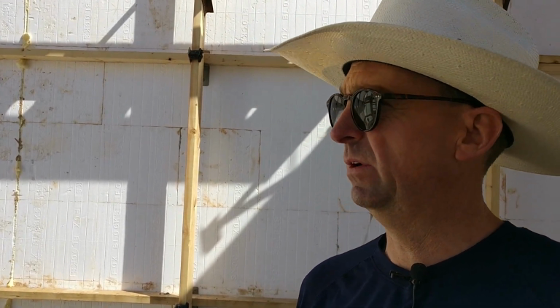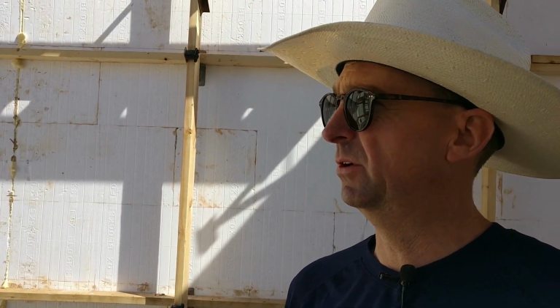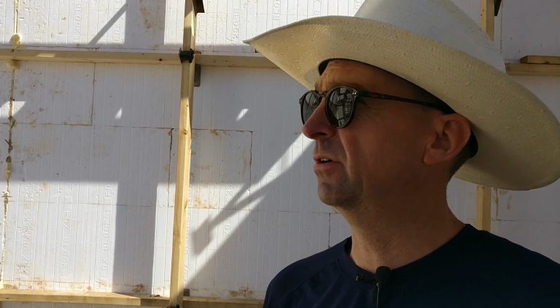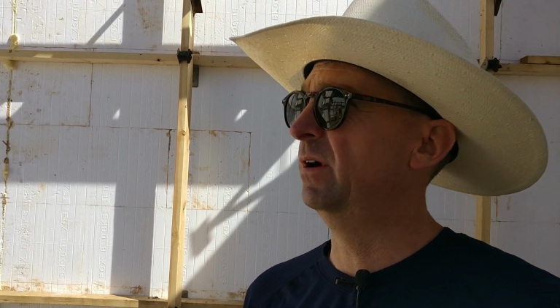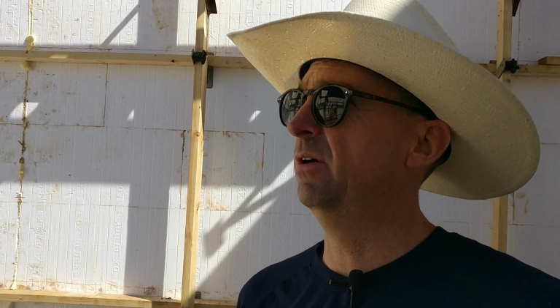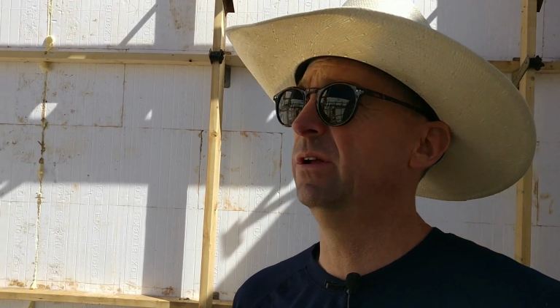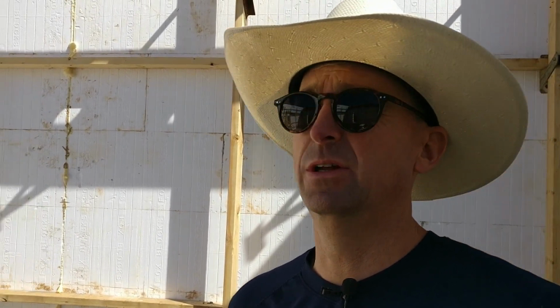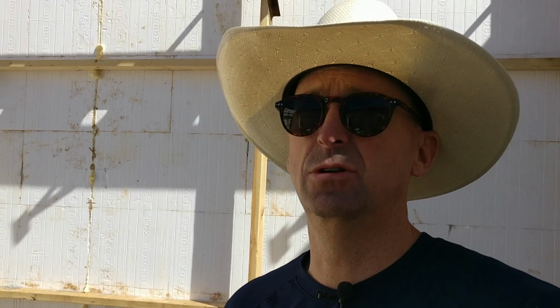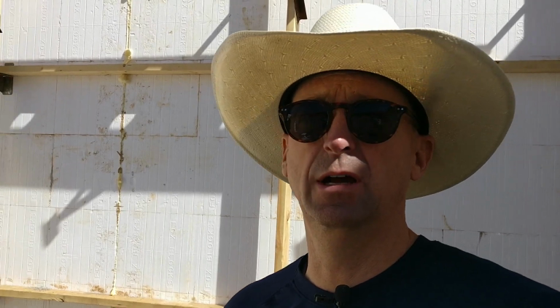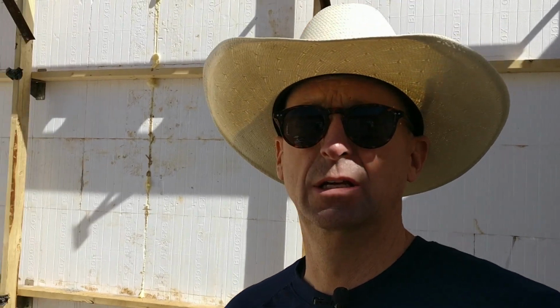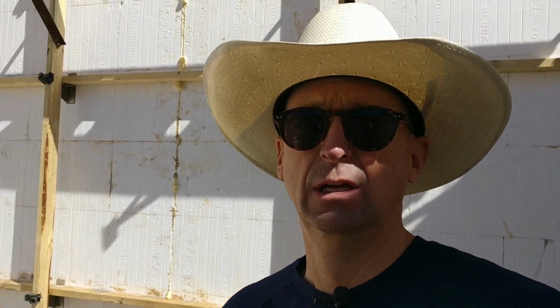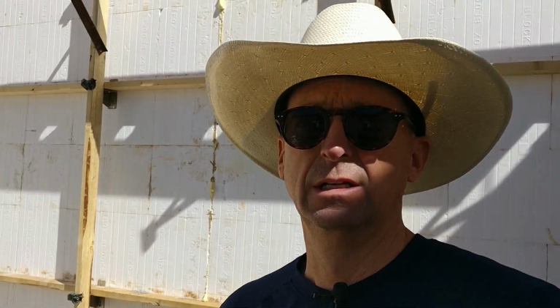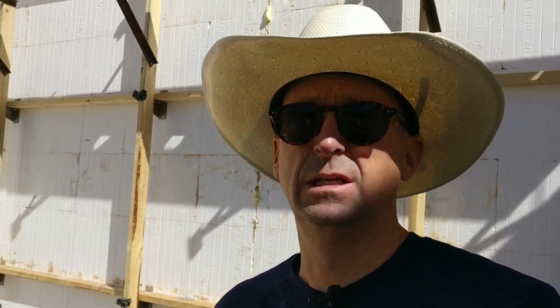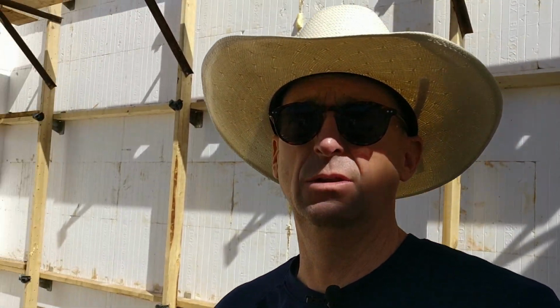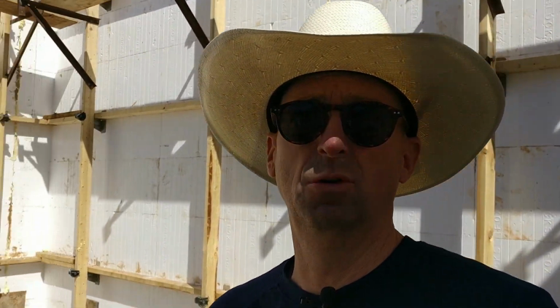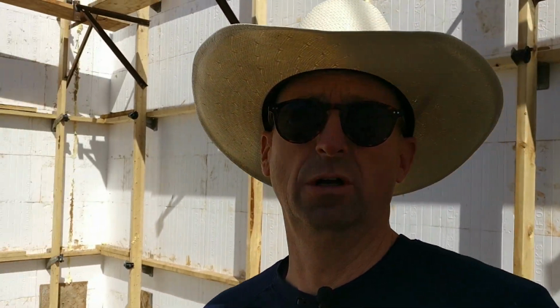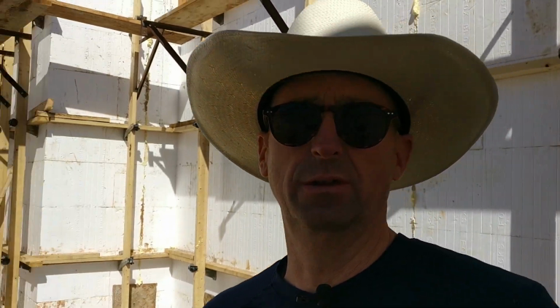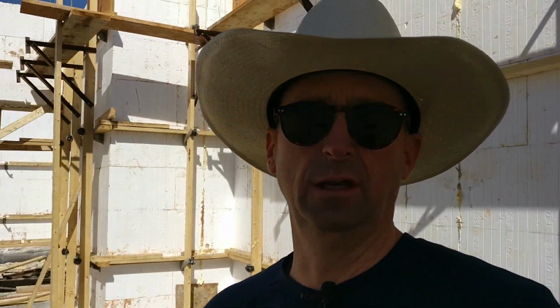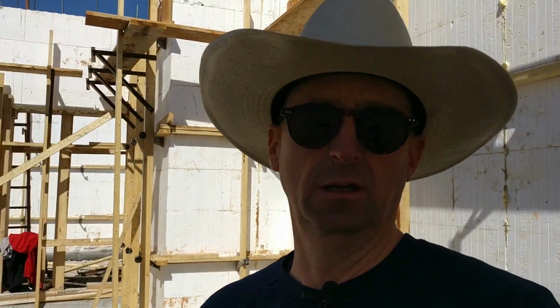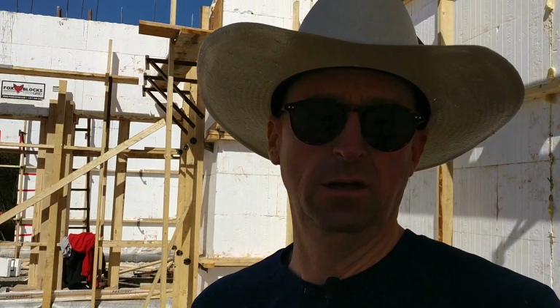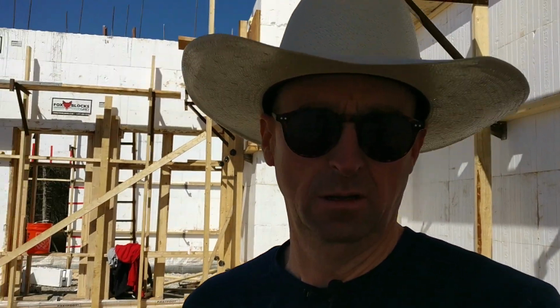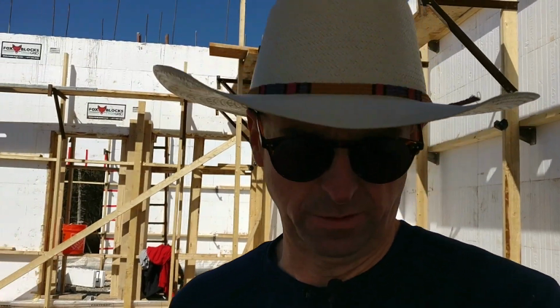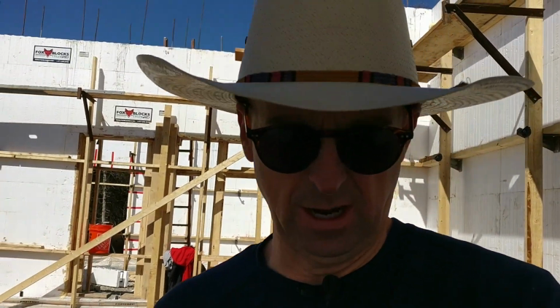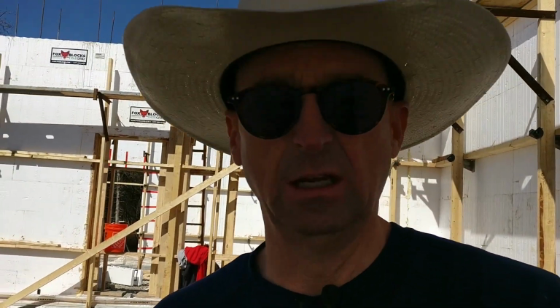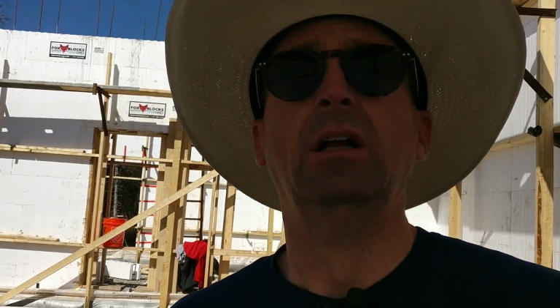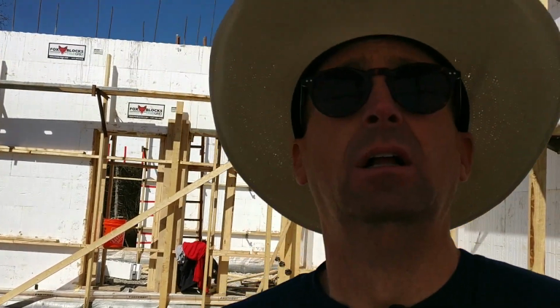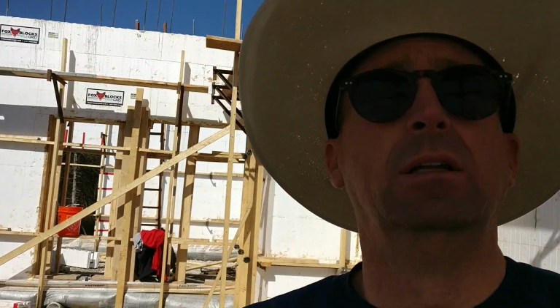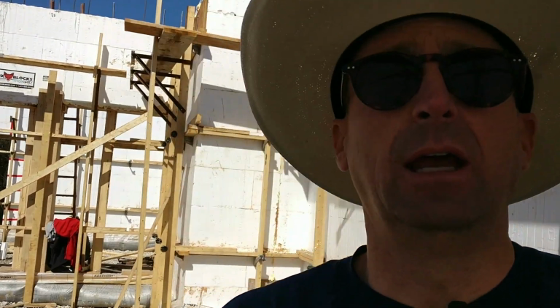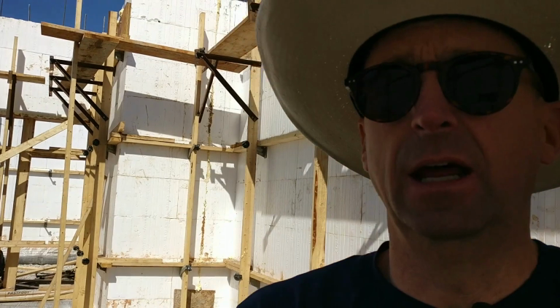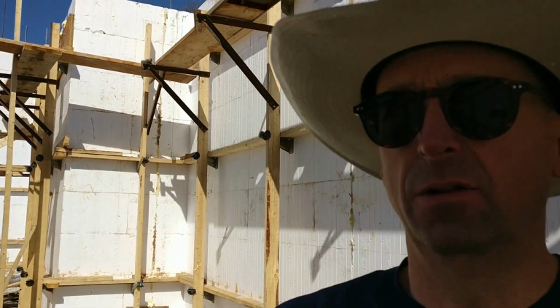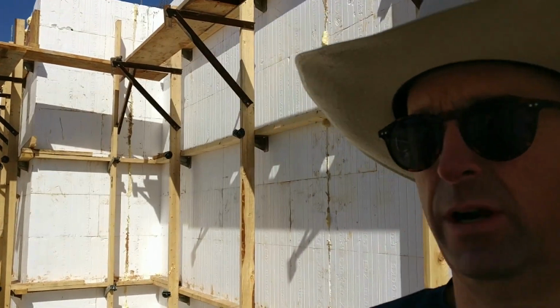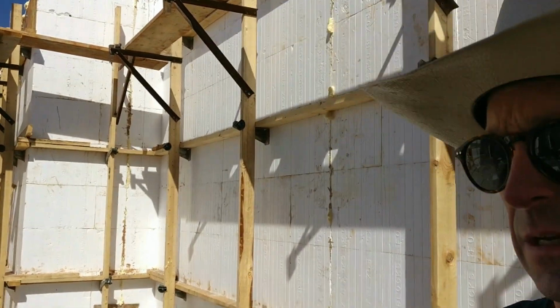At this point I'm going to turn around and let you guys see the work of our guys taking down all the bracing.